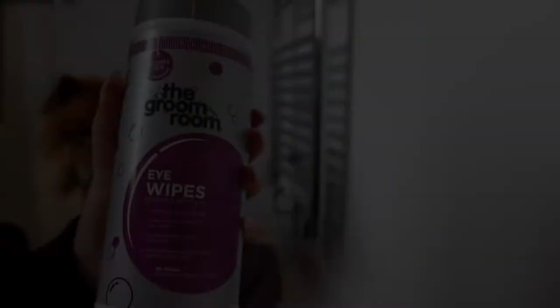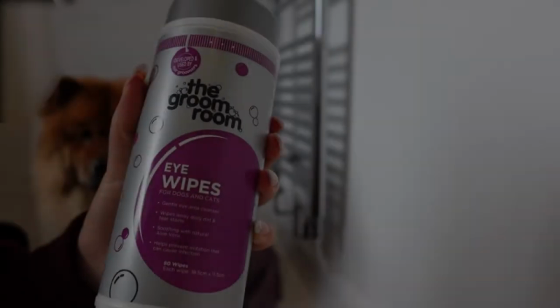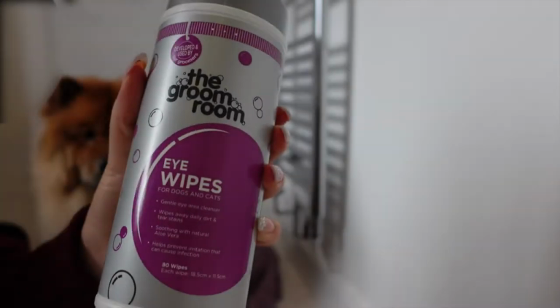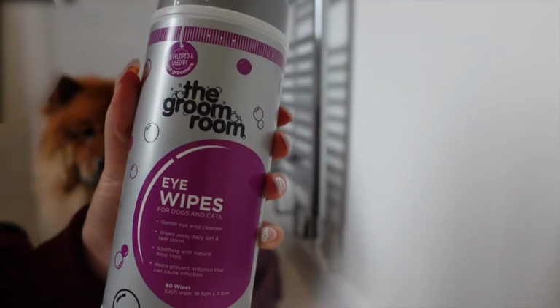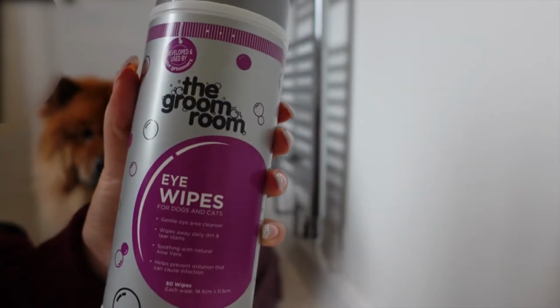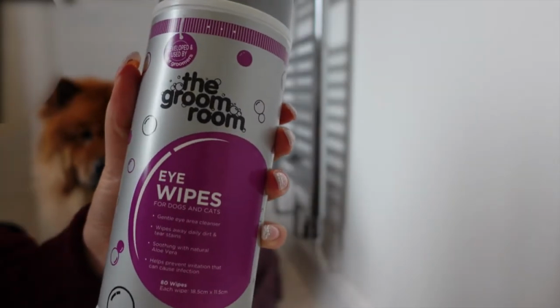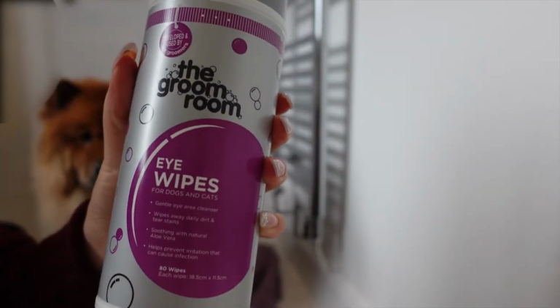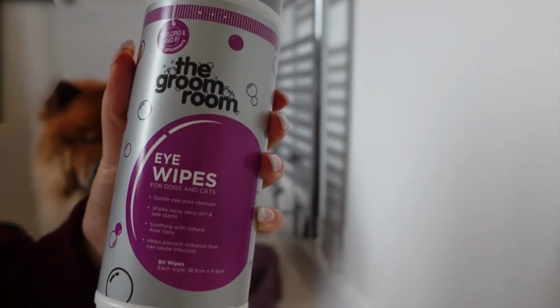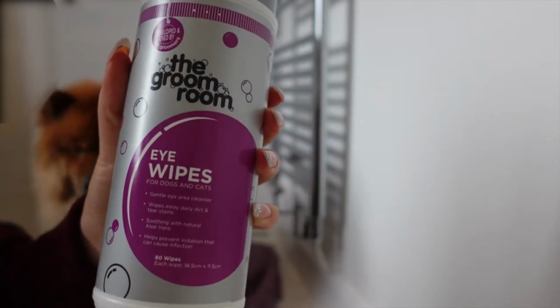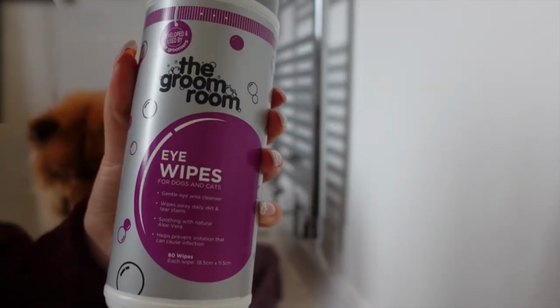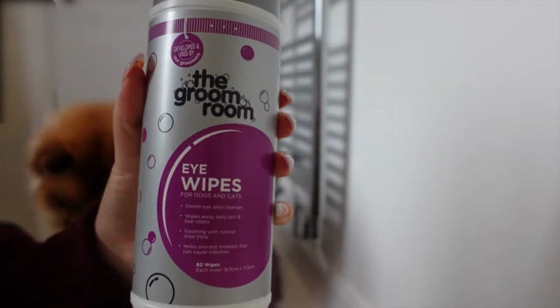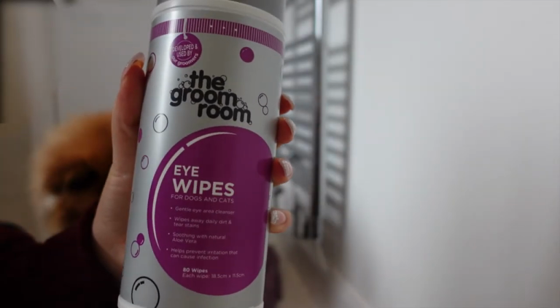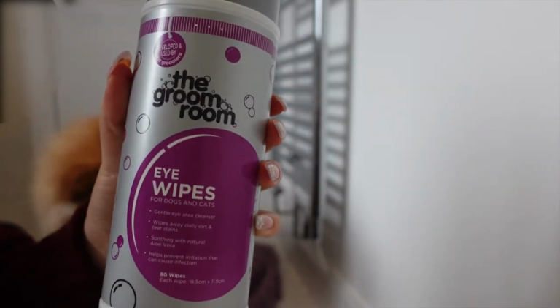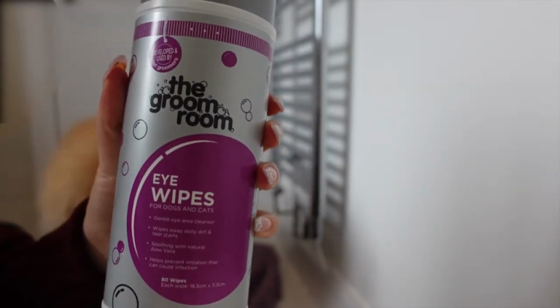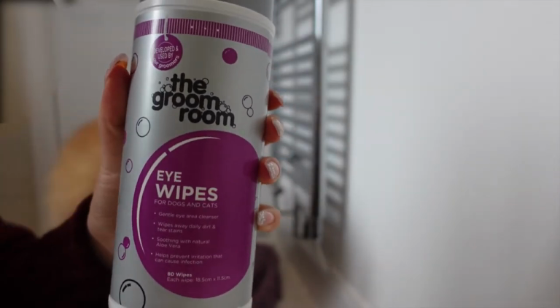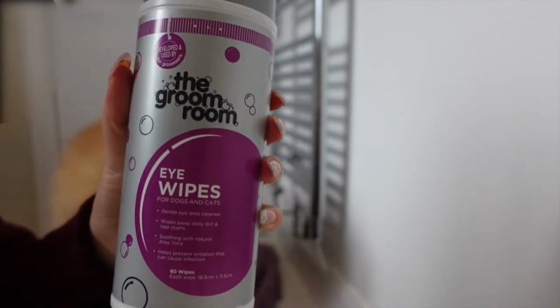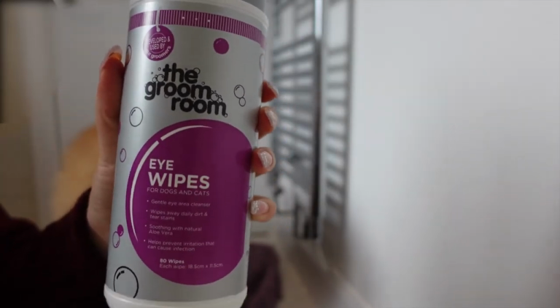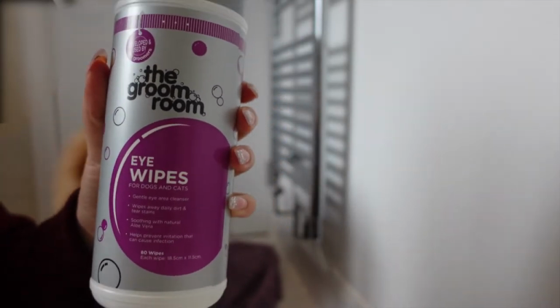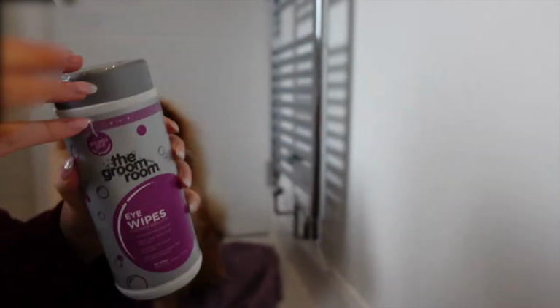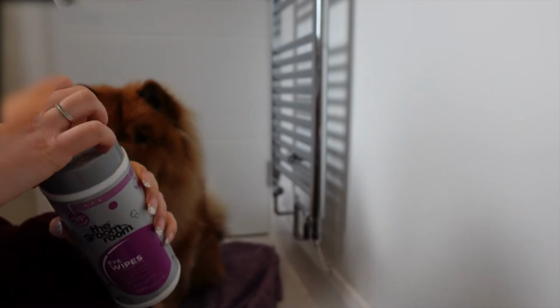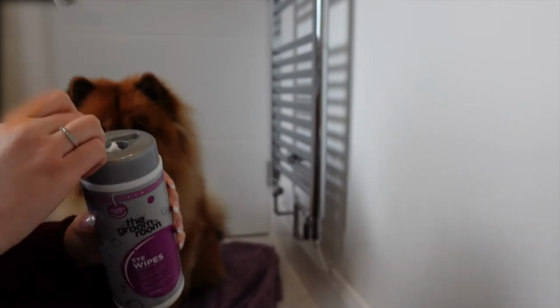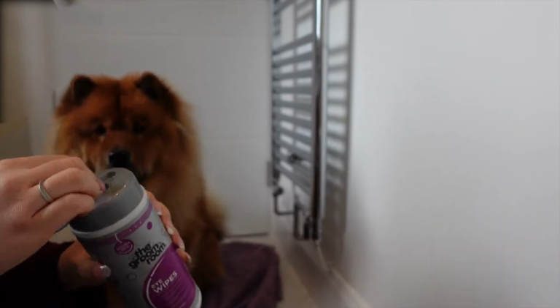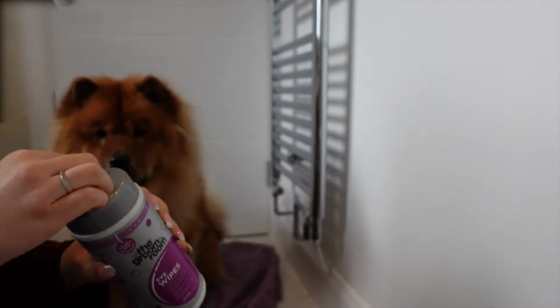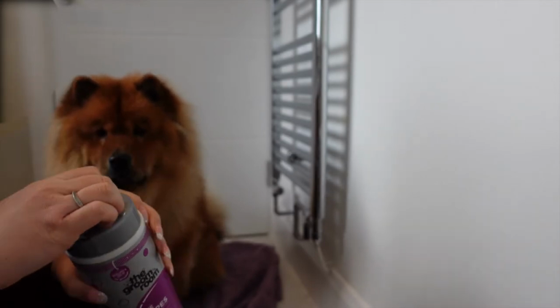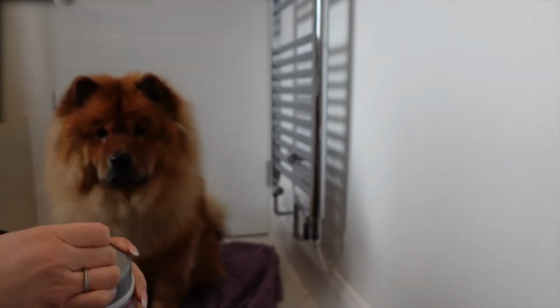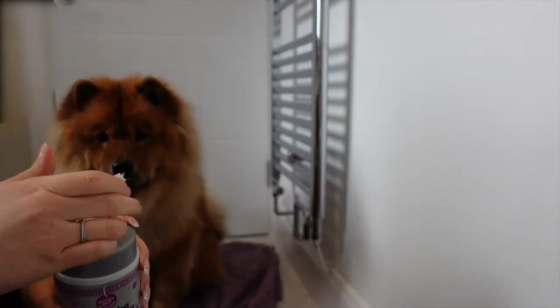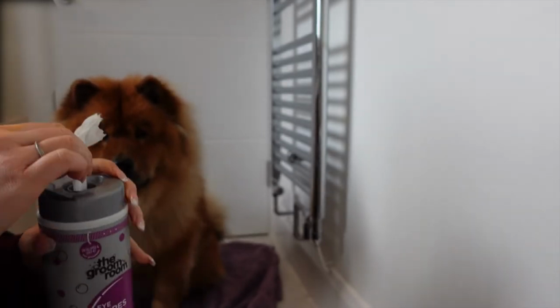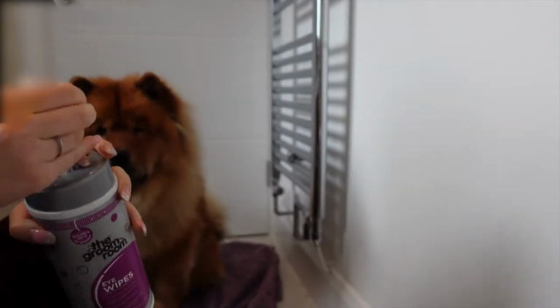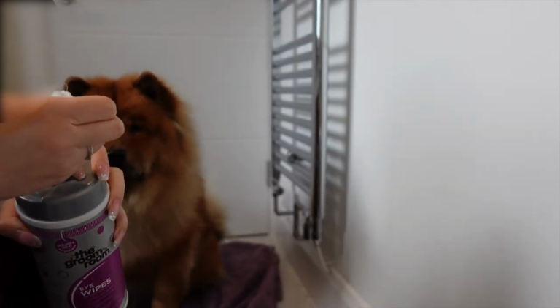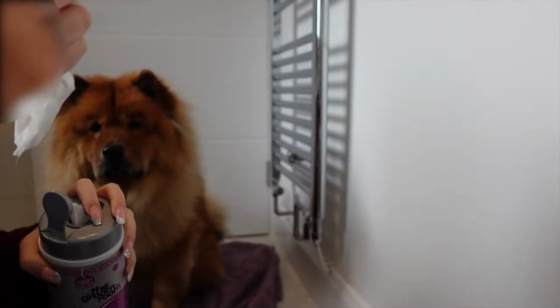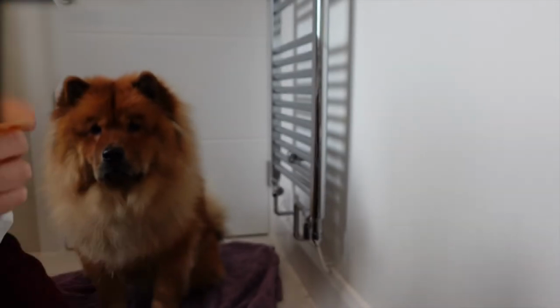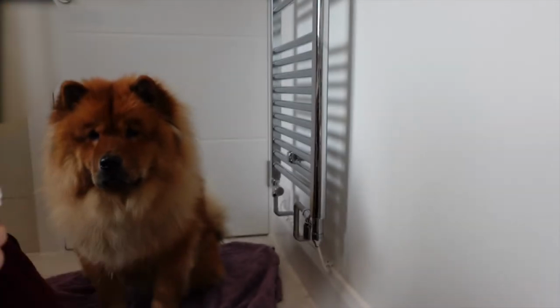Now use some eye wipes to gently caress and remove any dirt and lumps in the eyes, as this can affect their eyesight.